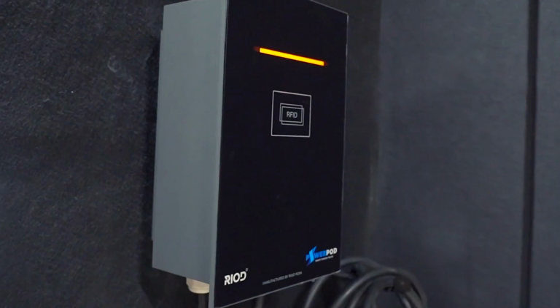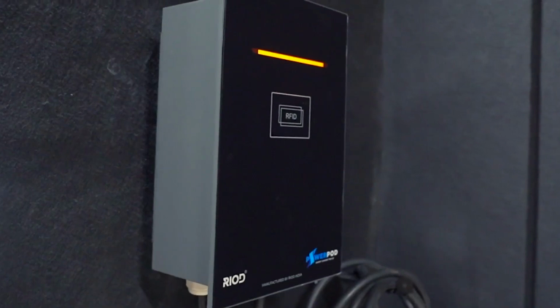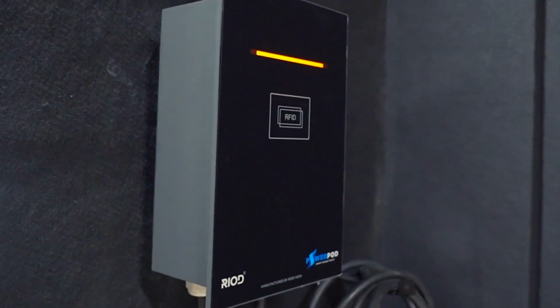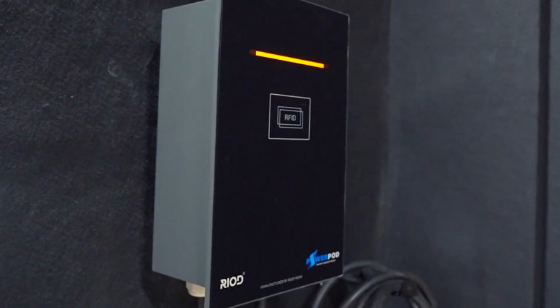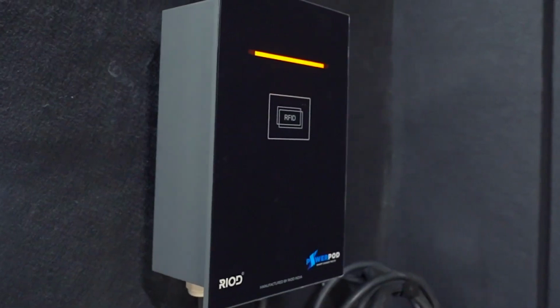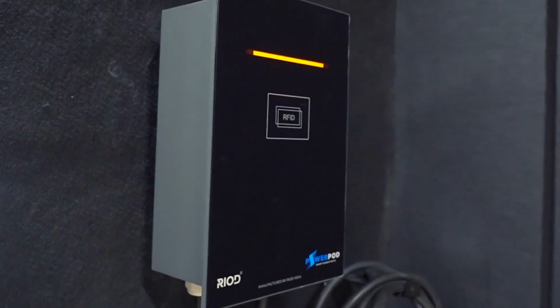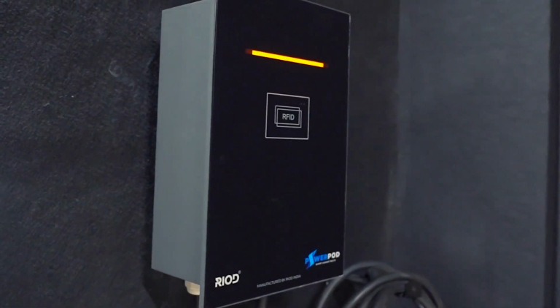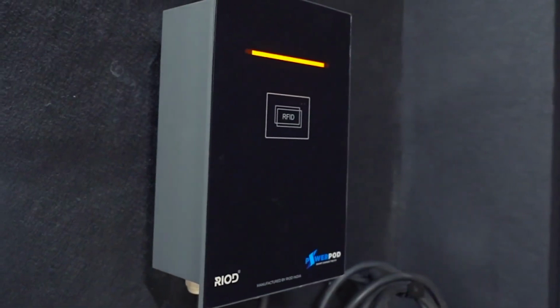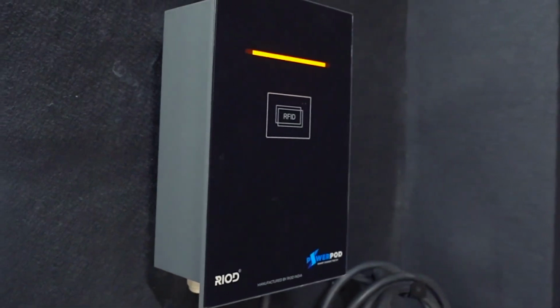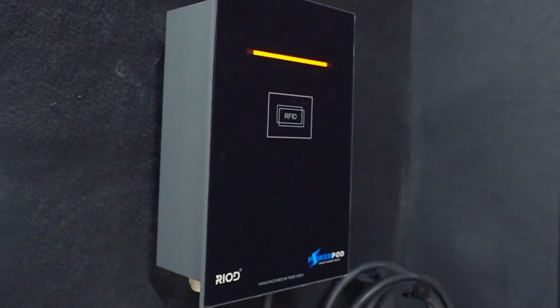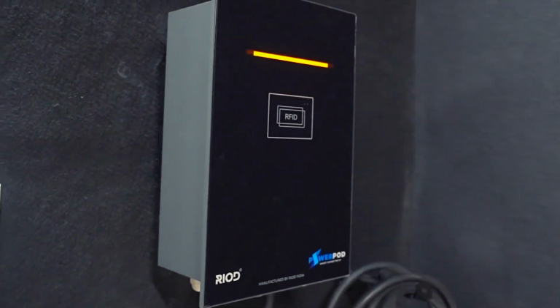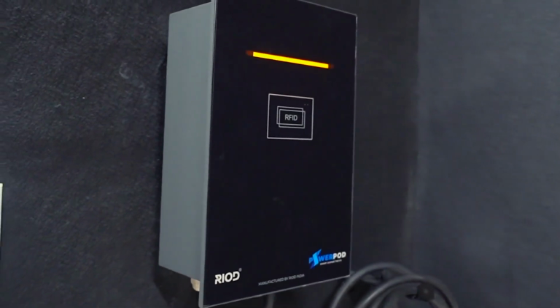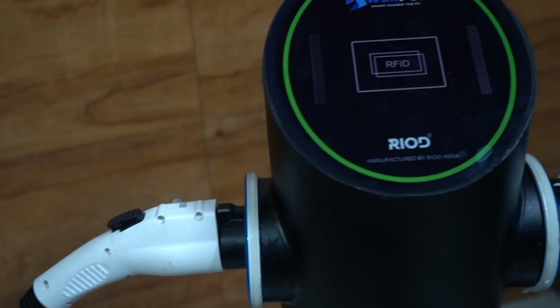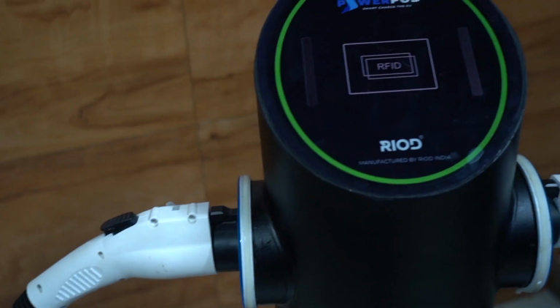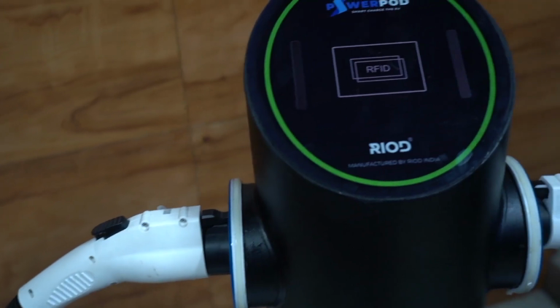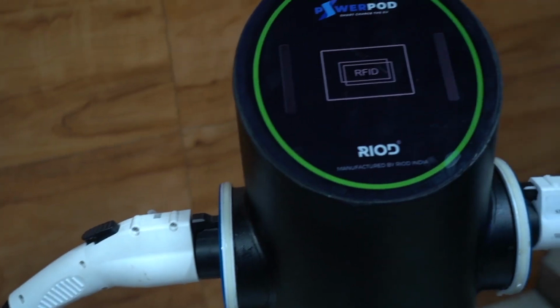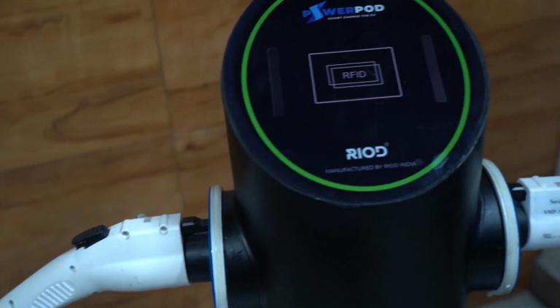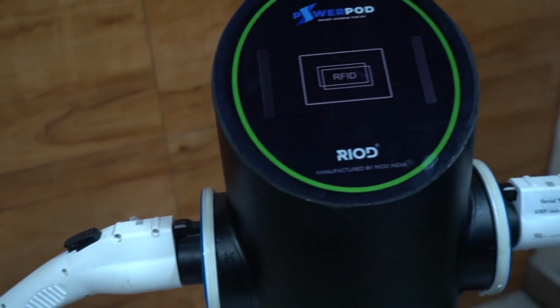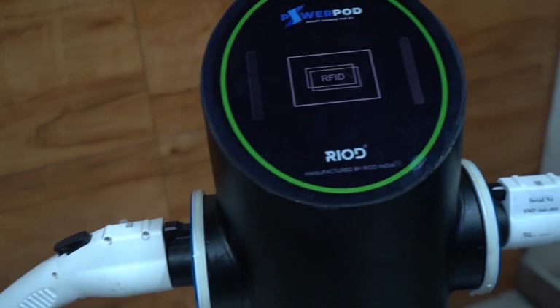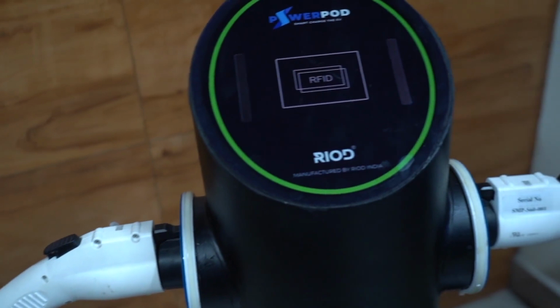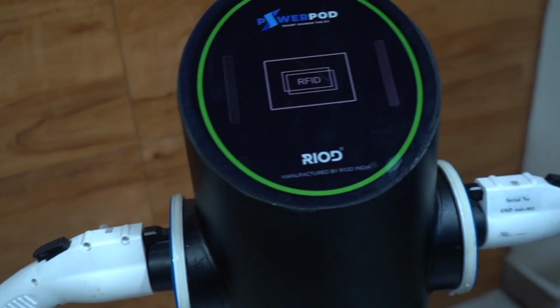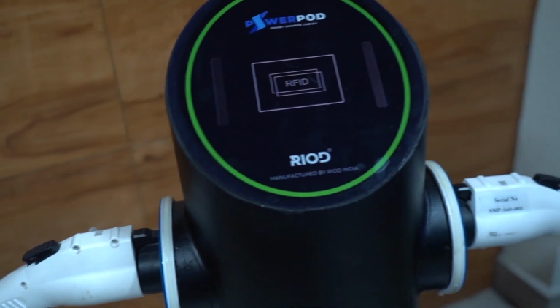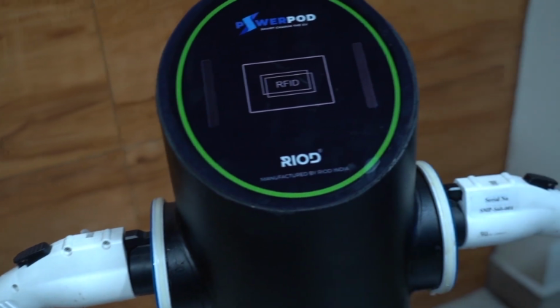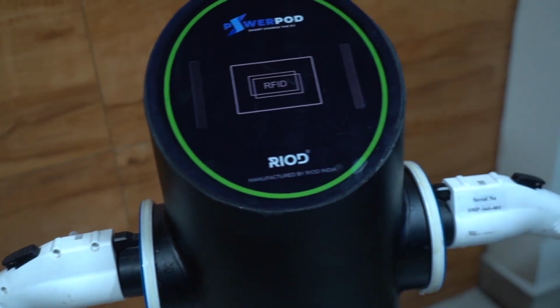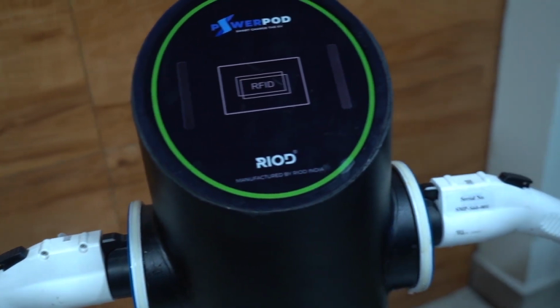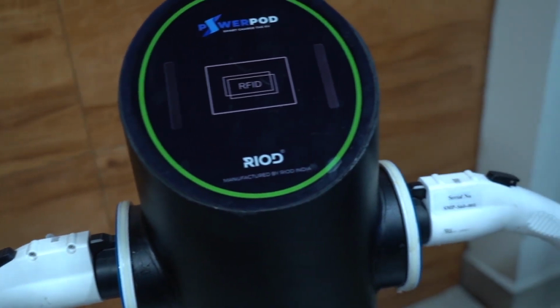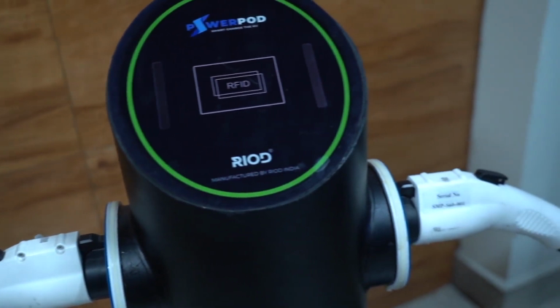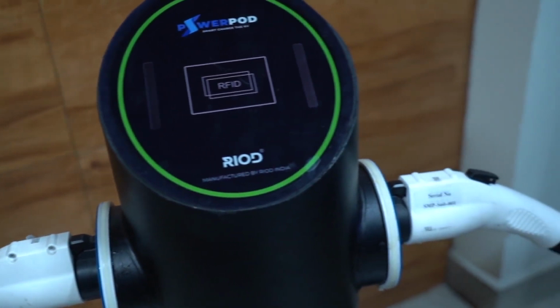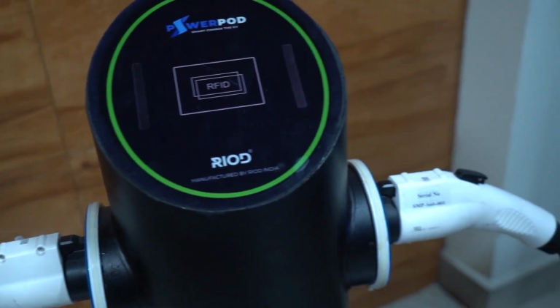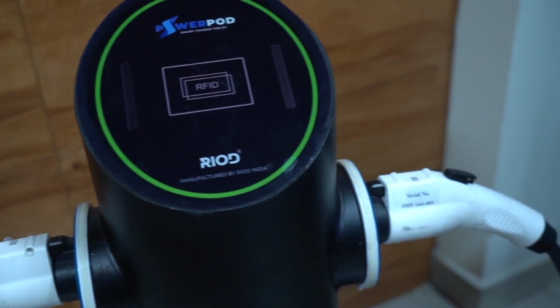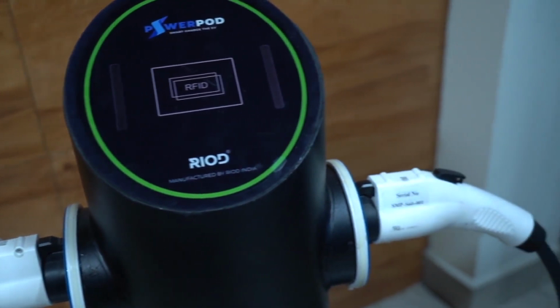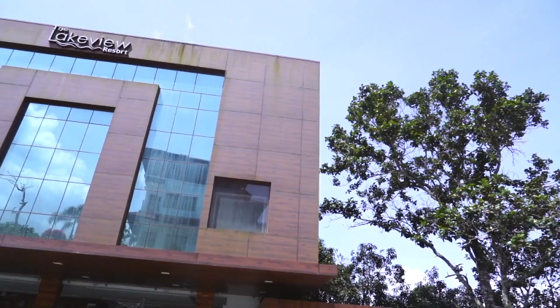Now let's look at a couple of chargers which have been installed by our customers and hear their feedback.